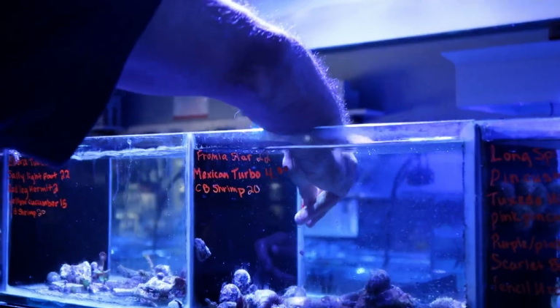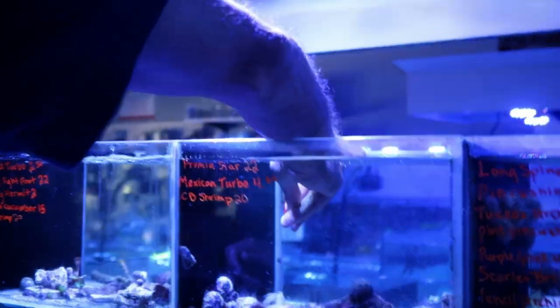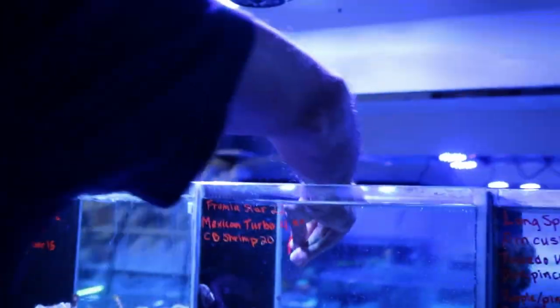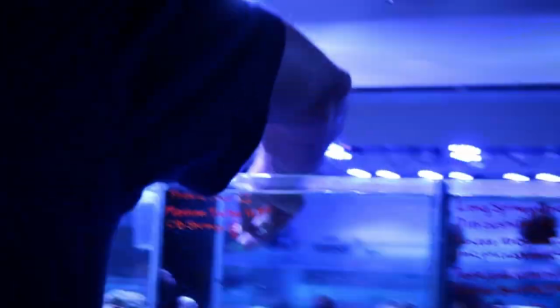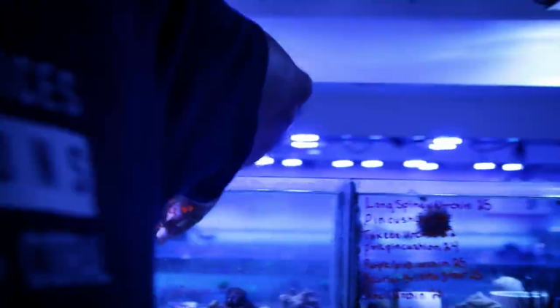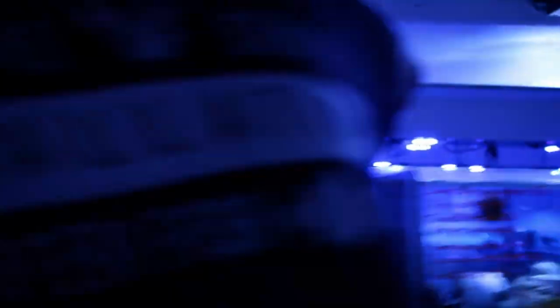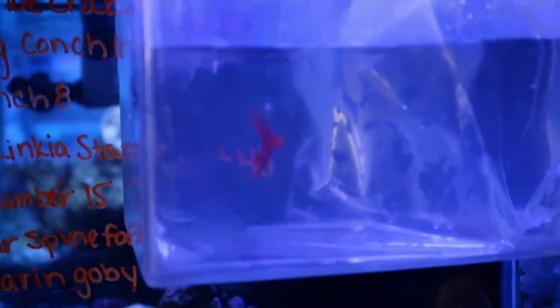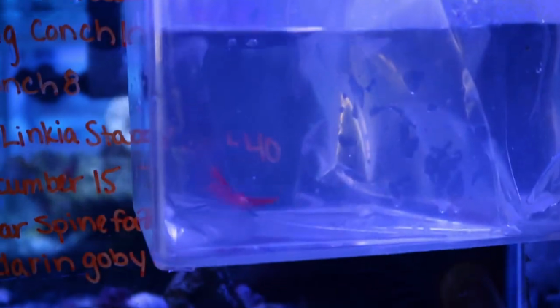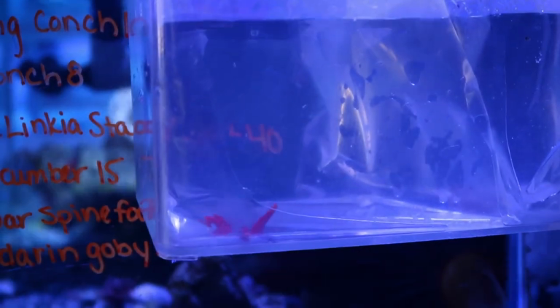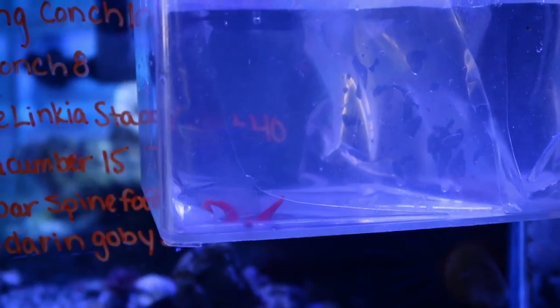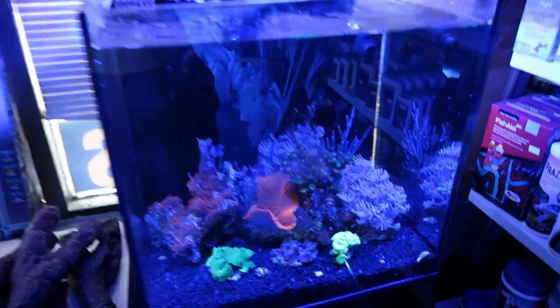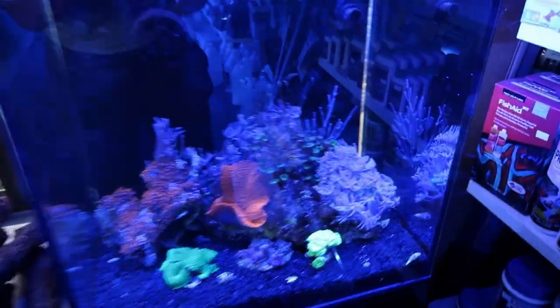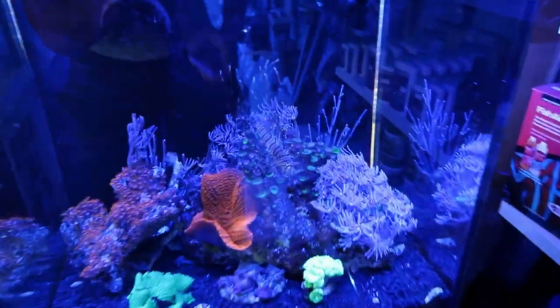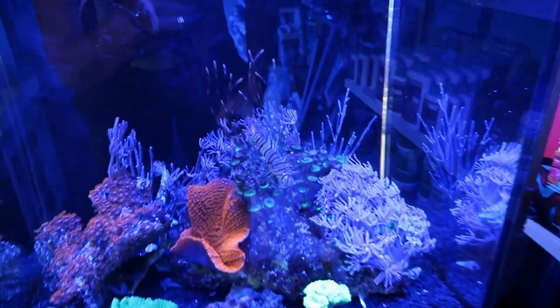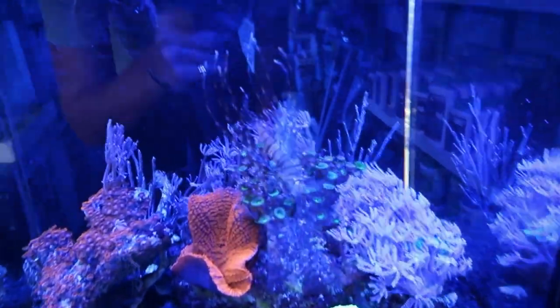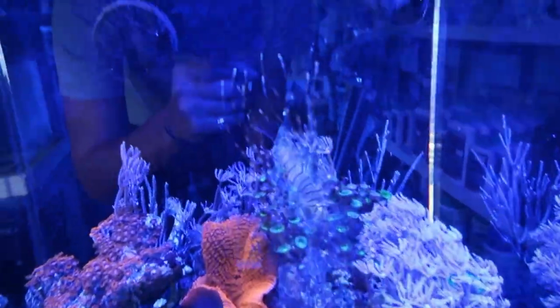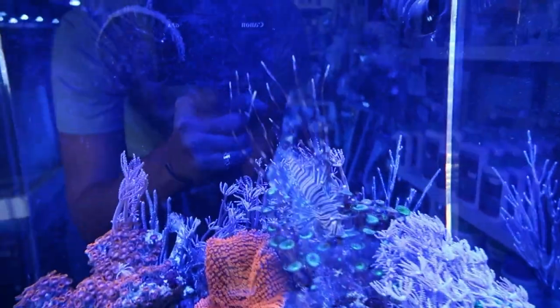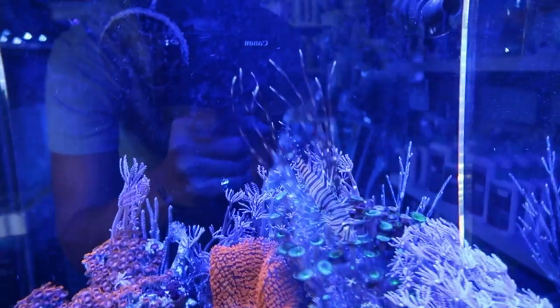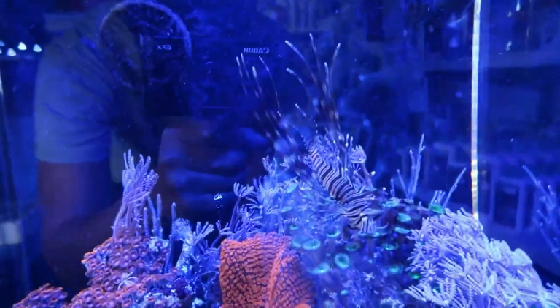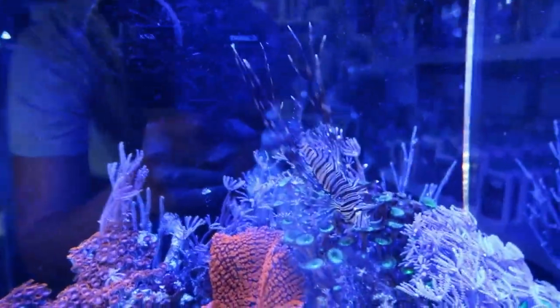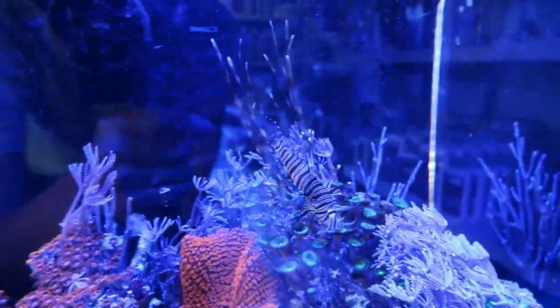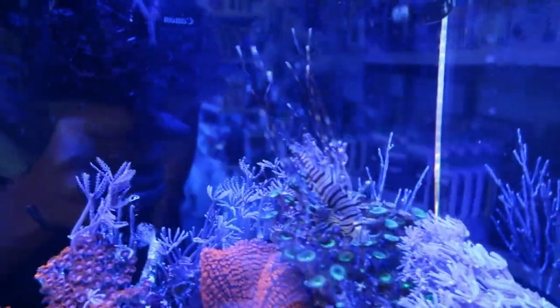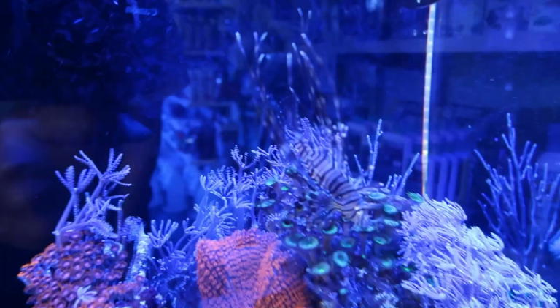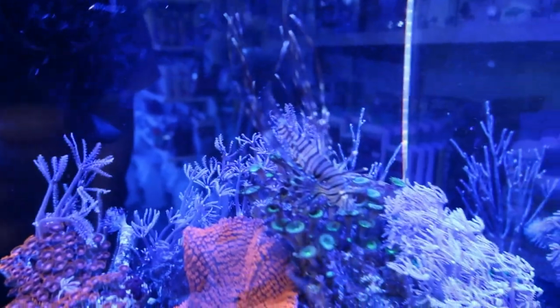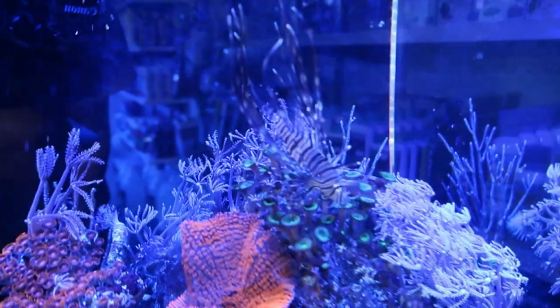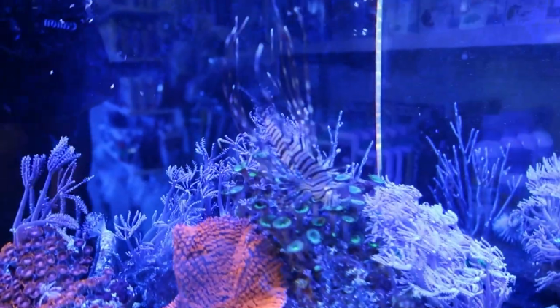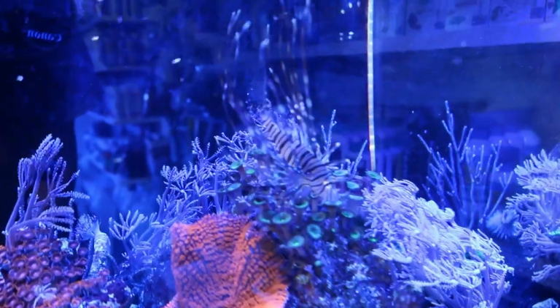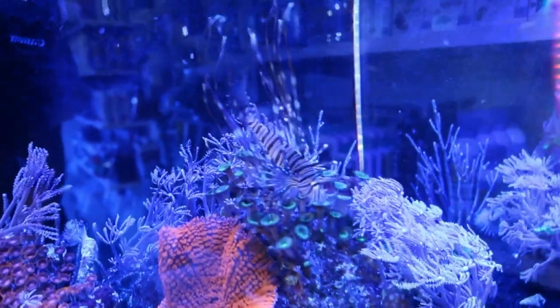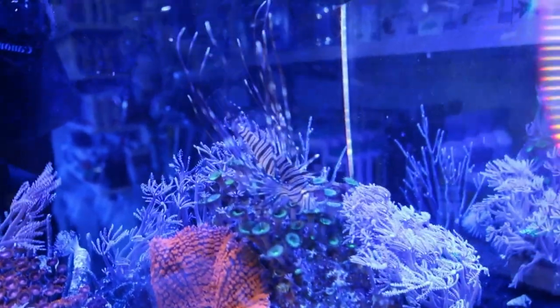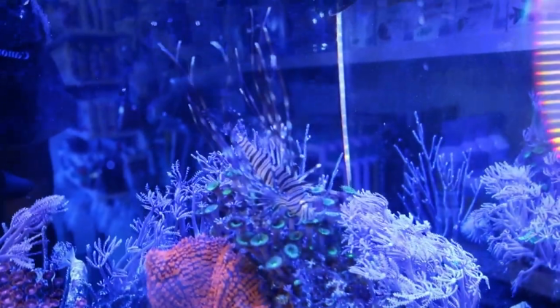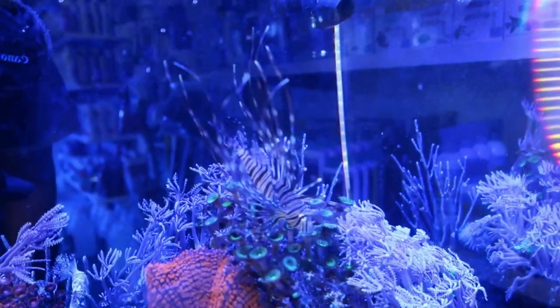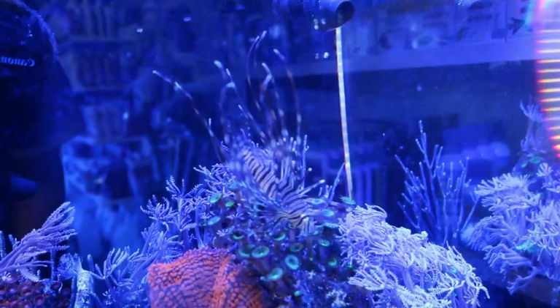That thing is so cute. I didn't even notice — they got a little lionfish in here. A little baby one.